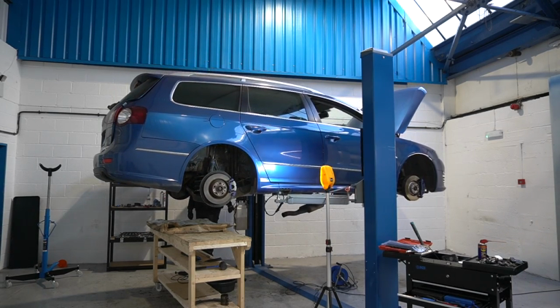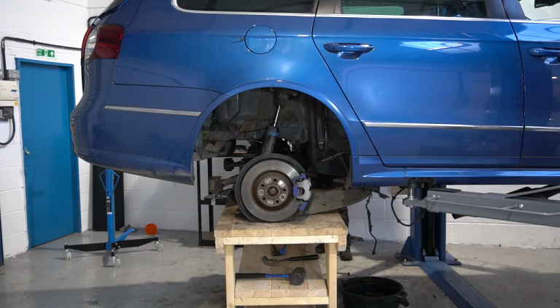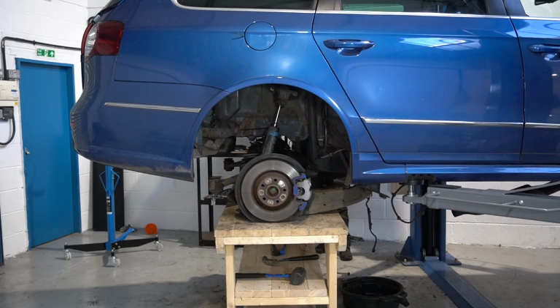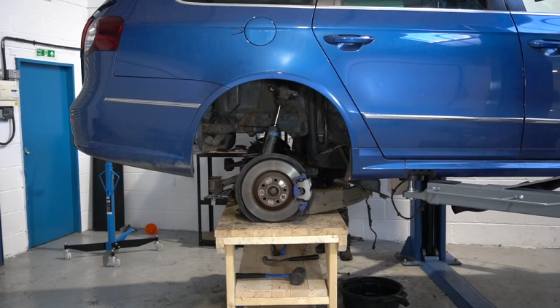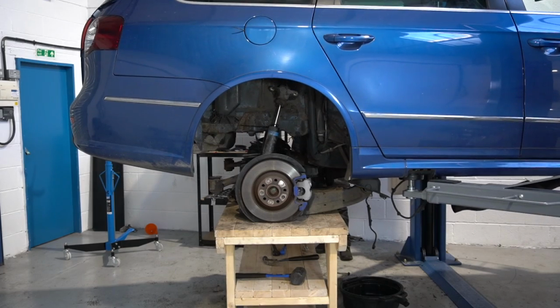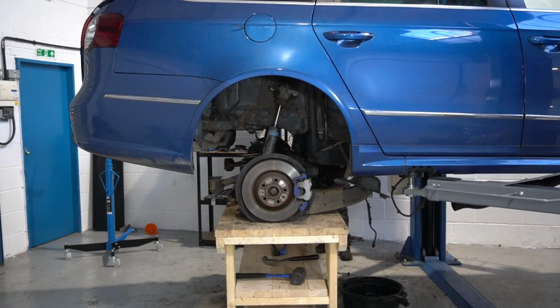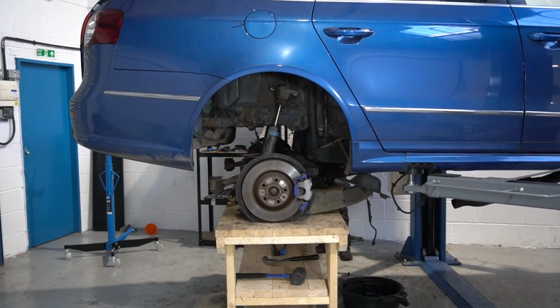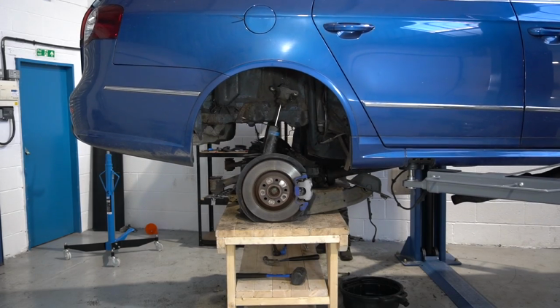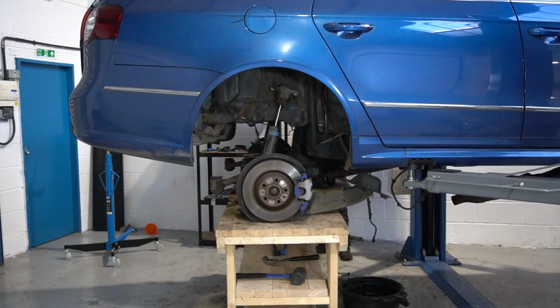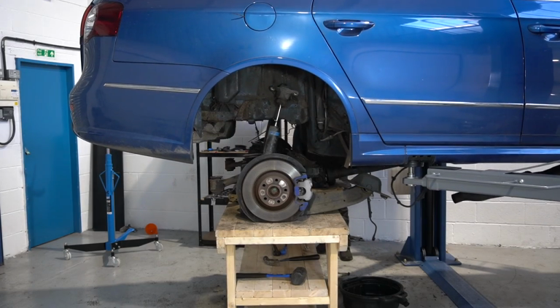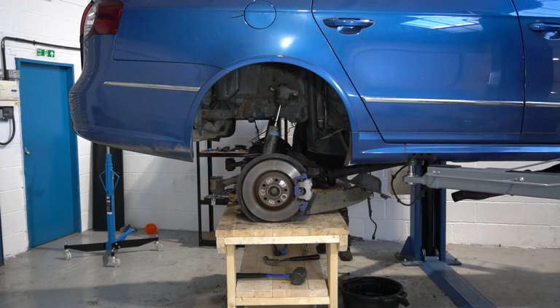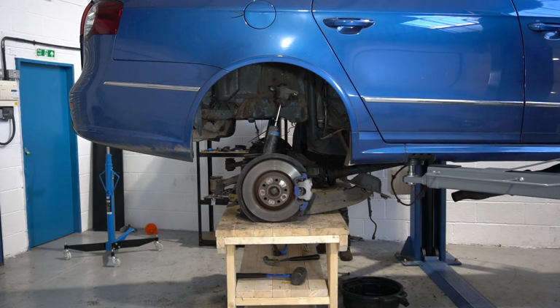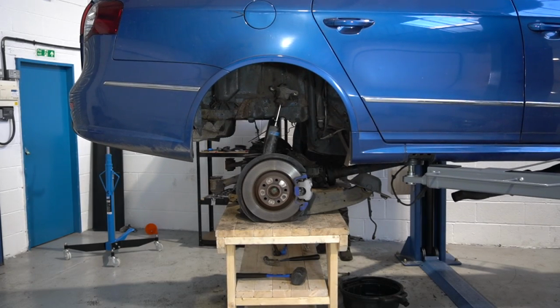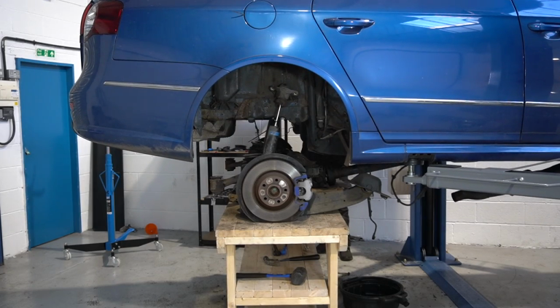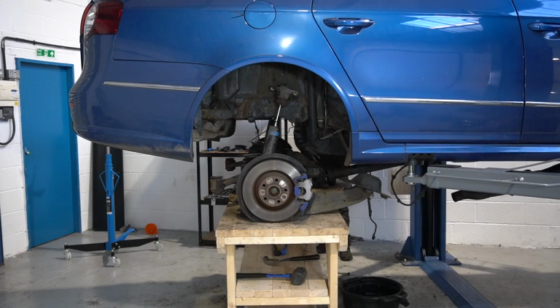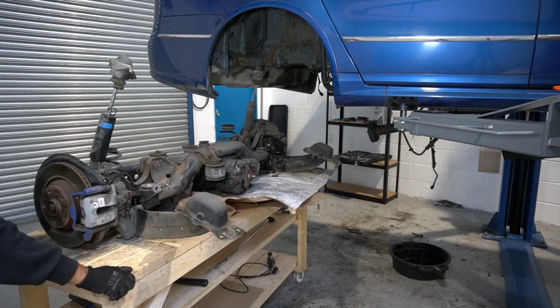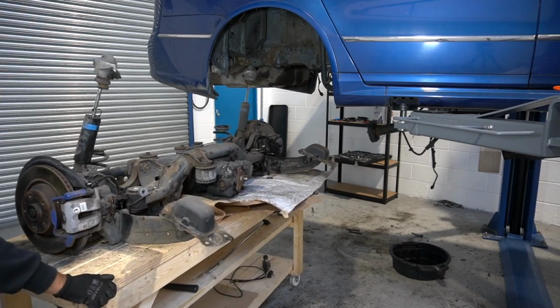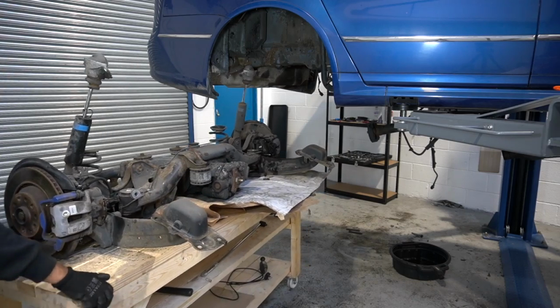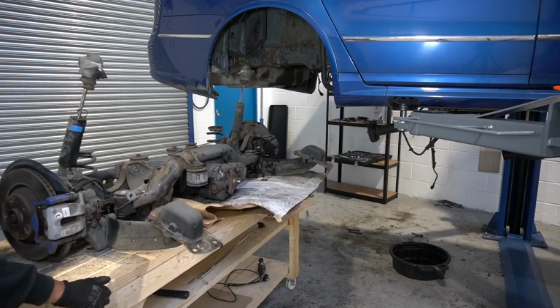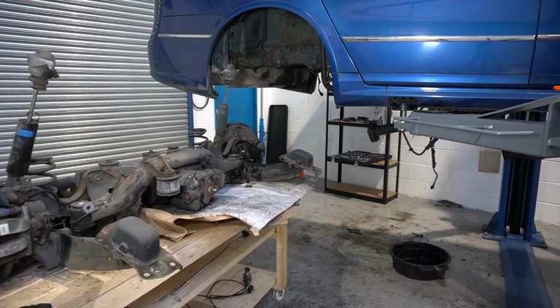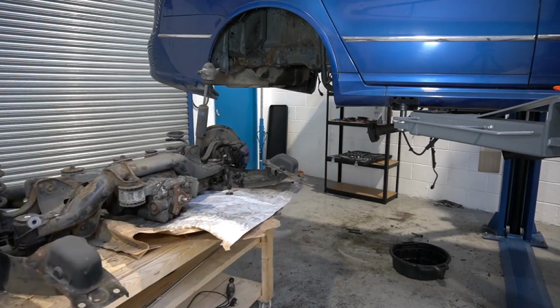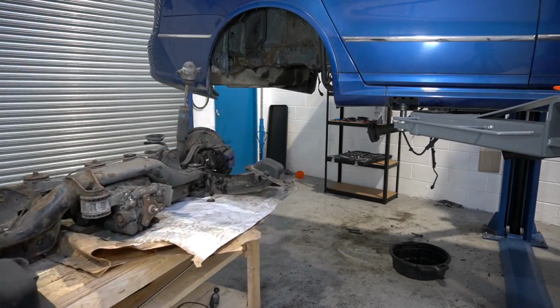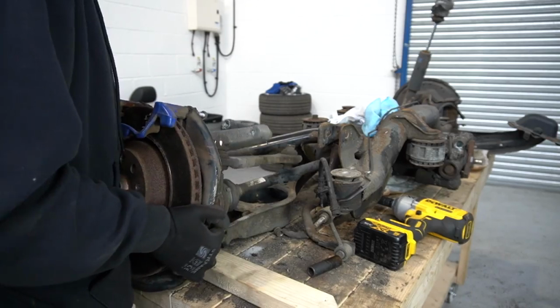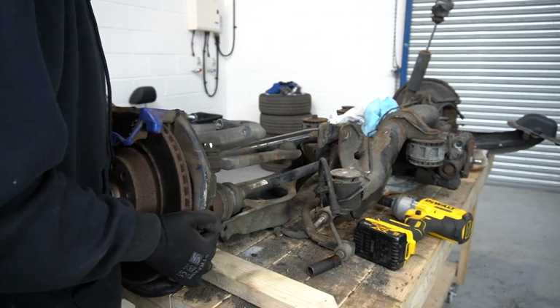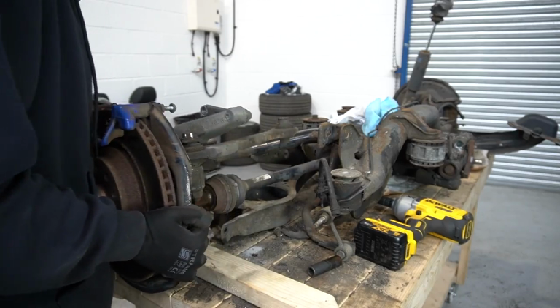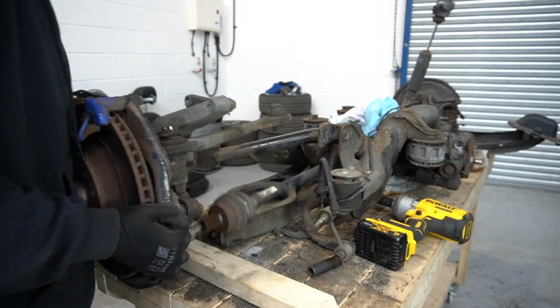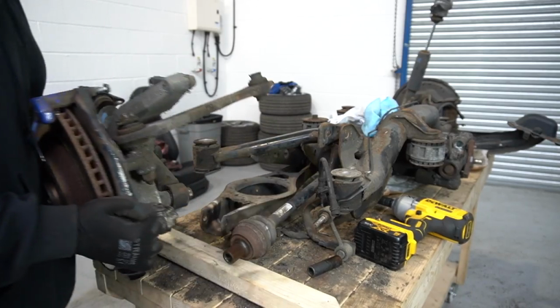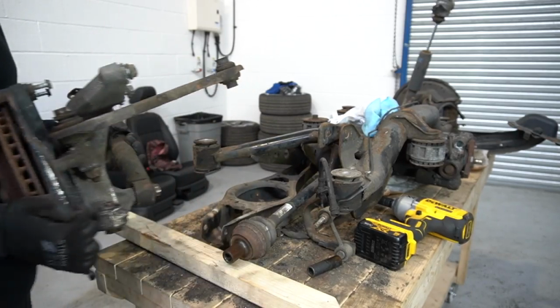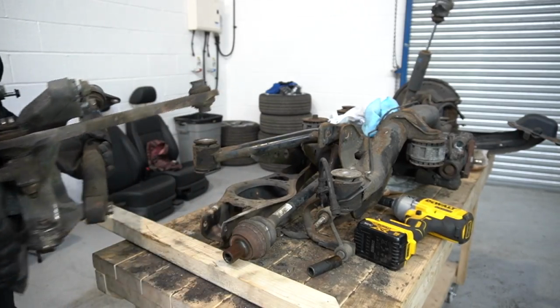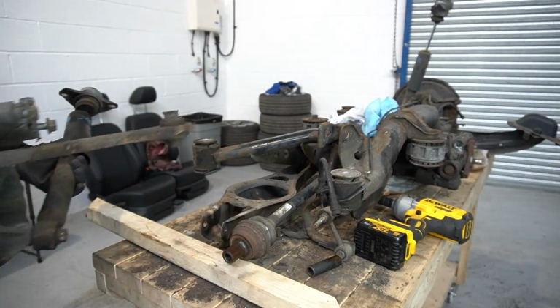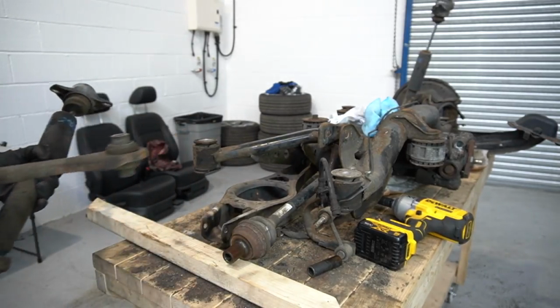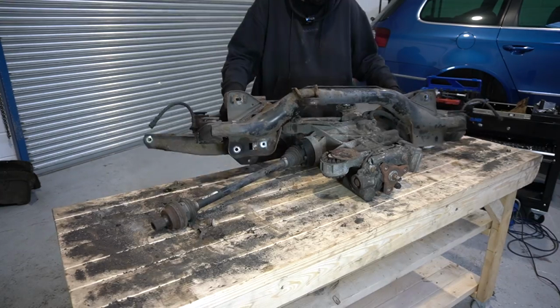That nearly brings us onto the plan for today's video — to drop that whole rusty-looking rear end onto a workbench and get it all disassembled.